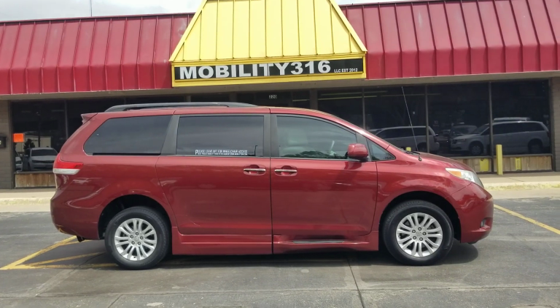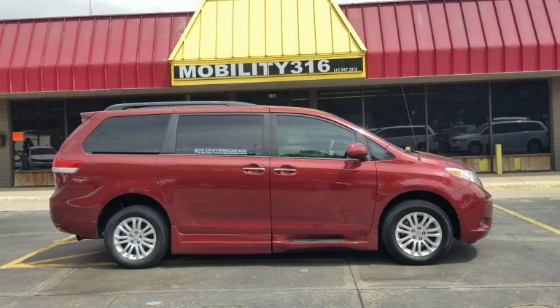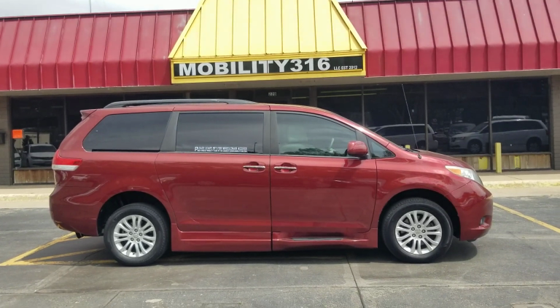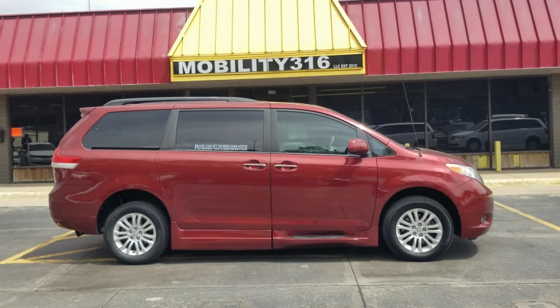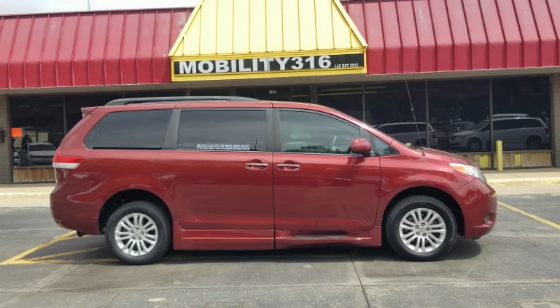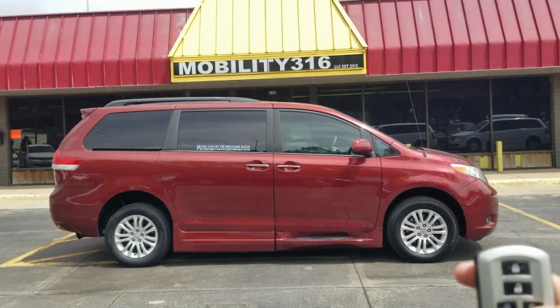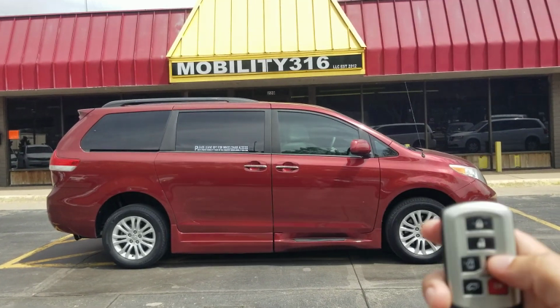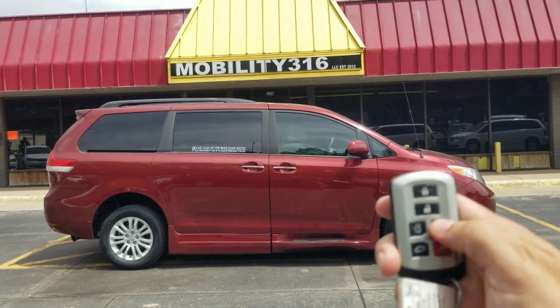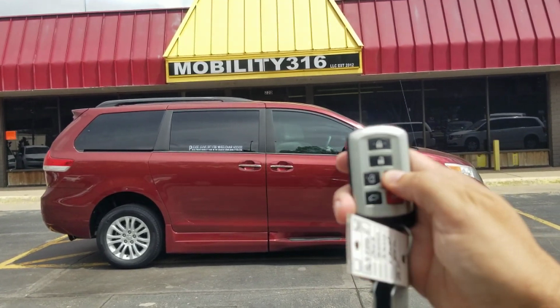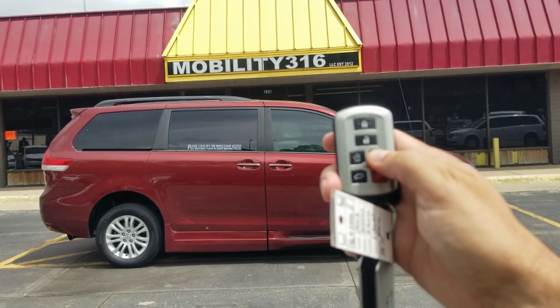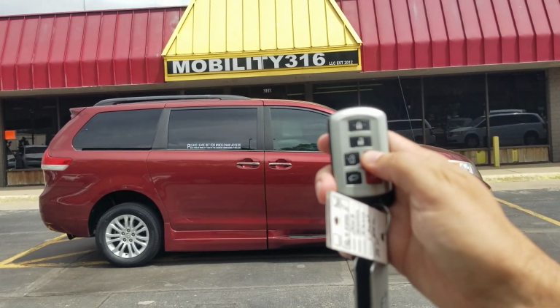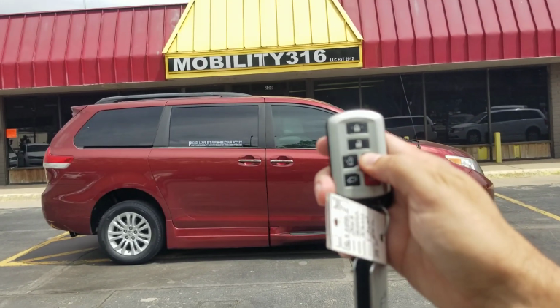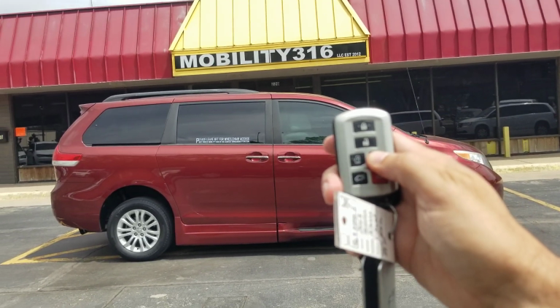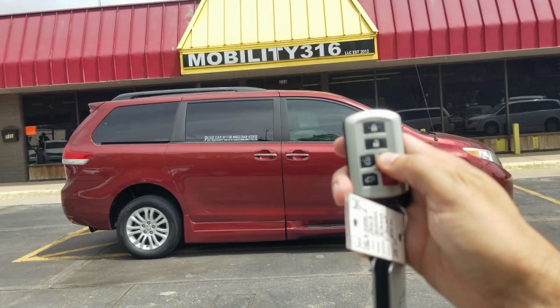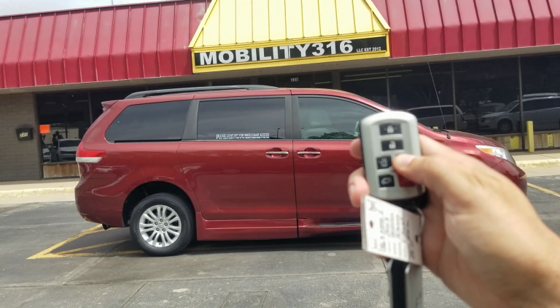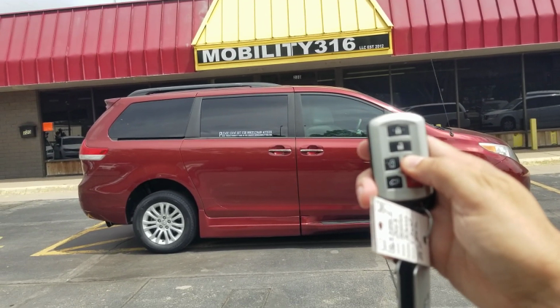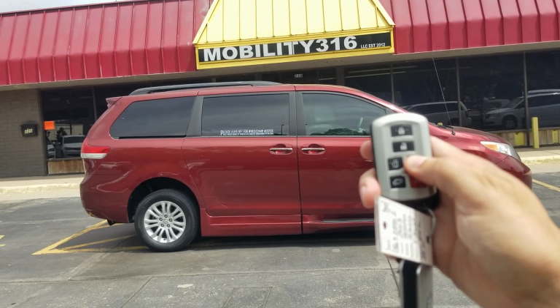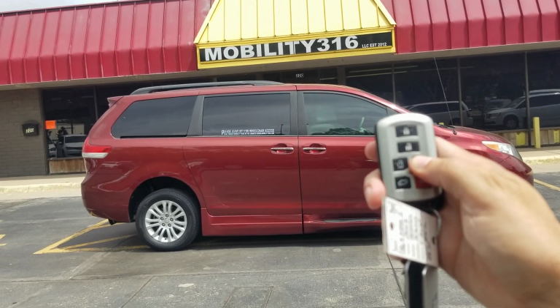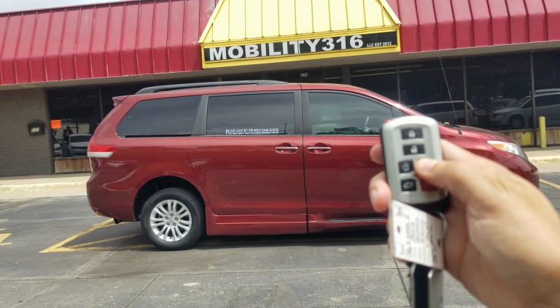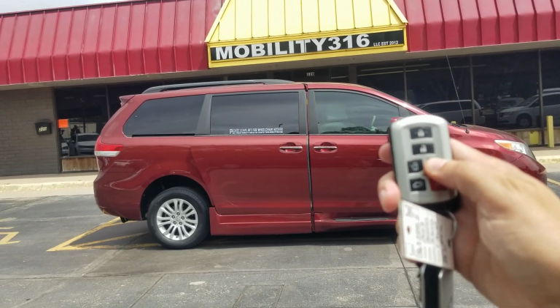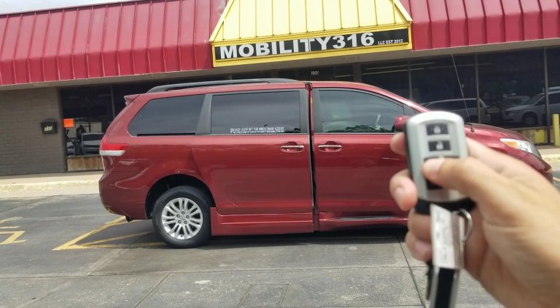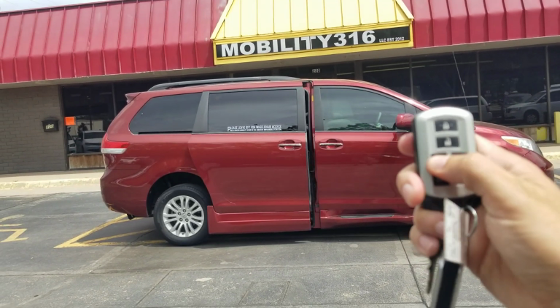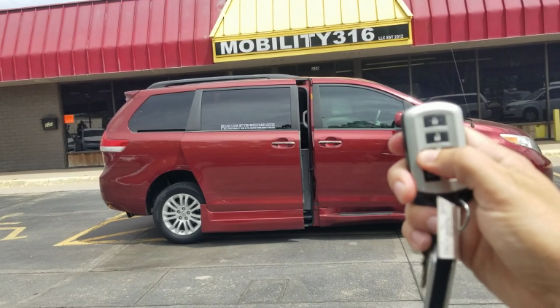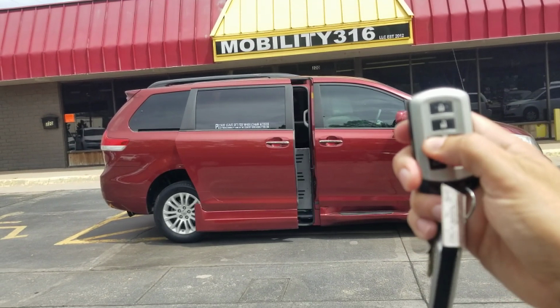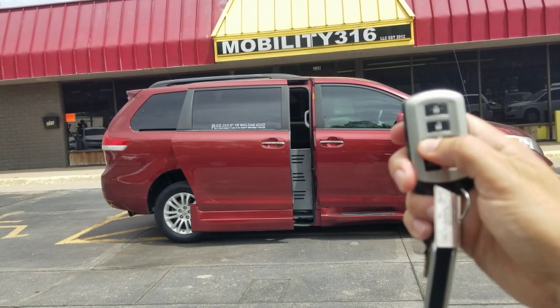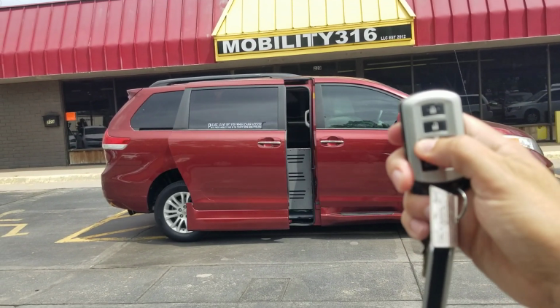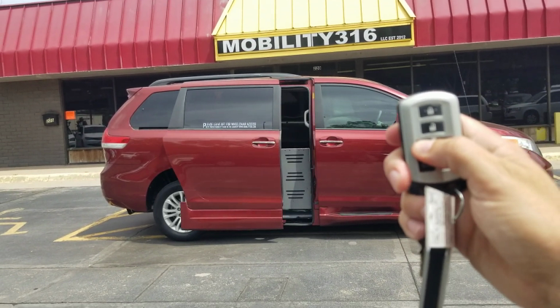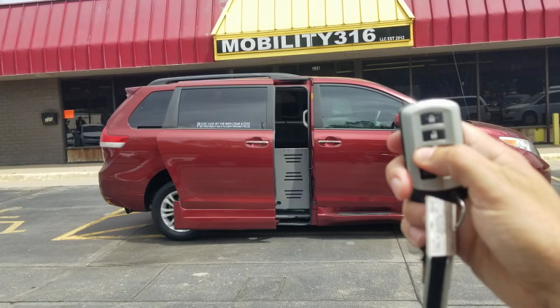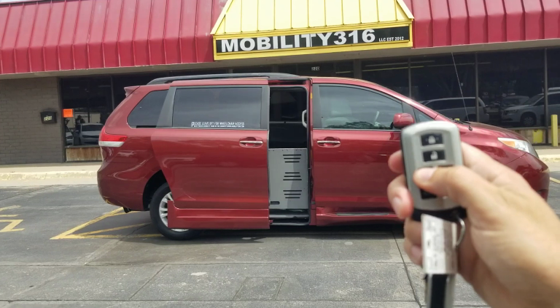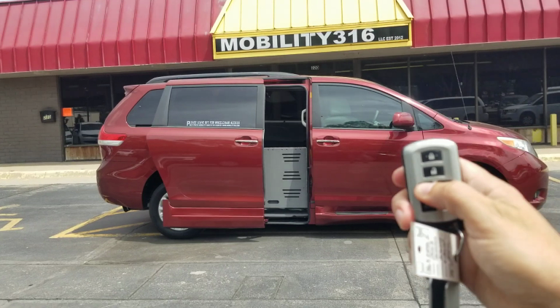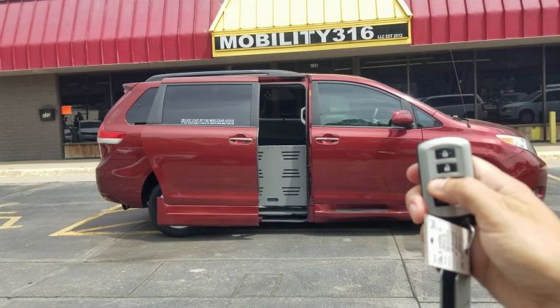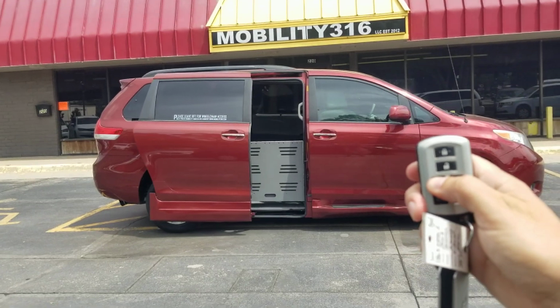Hey, good afternoon. It's Jeremiah with Affordable Mobility, and today I'm shooting a video of our 2013 Toyota Sienna XLE.